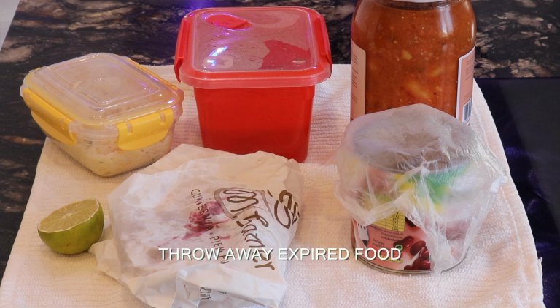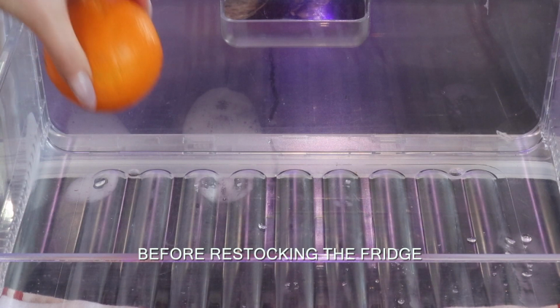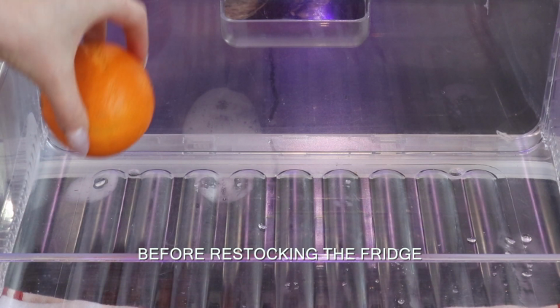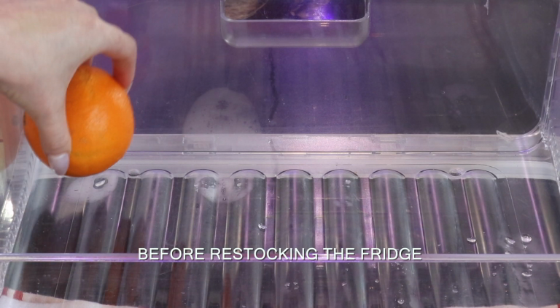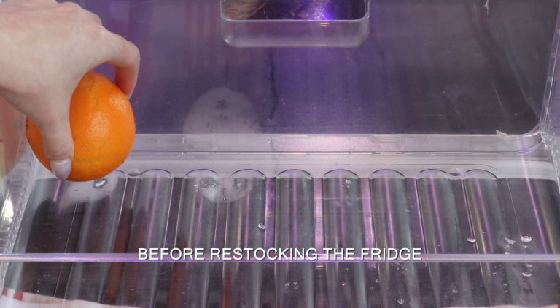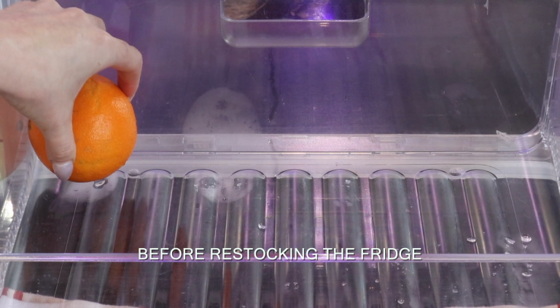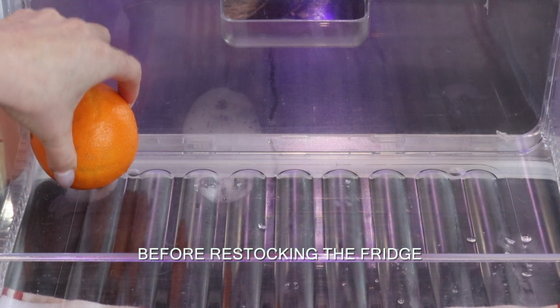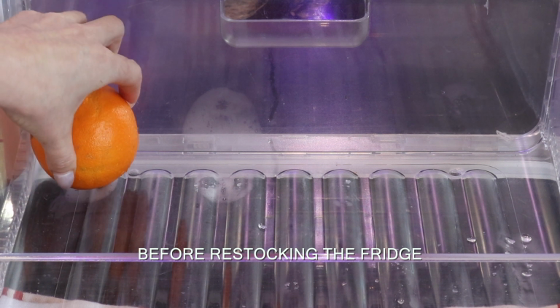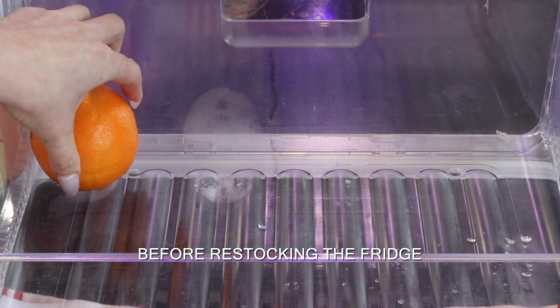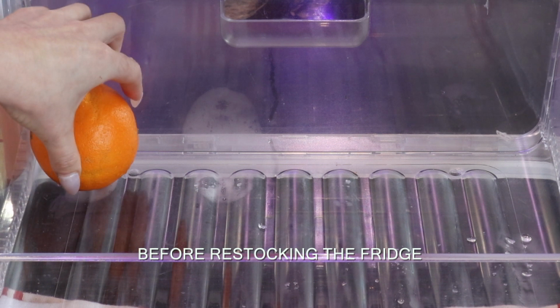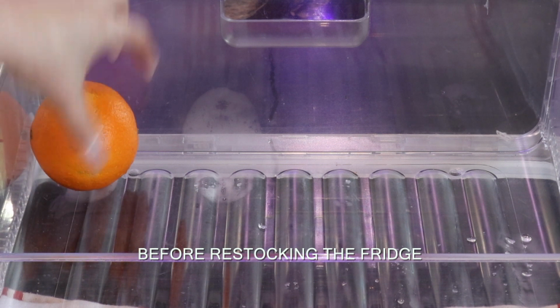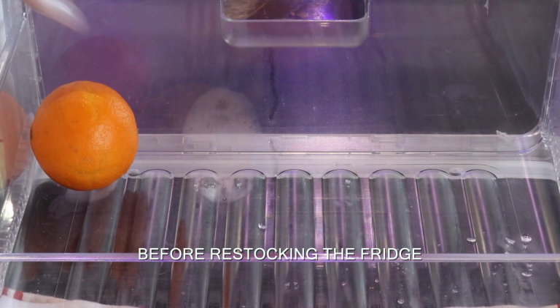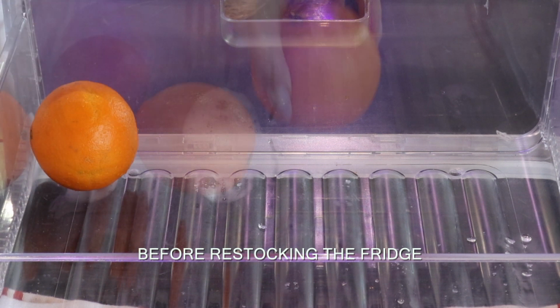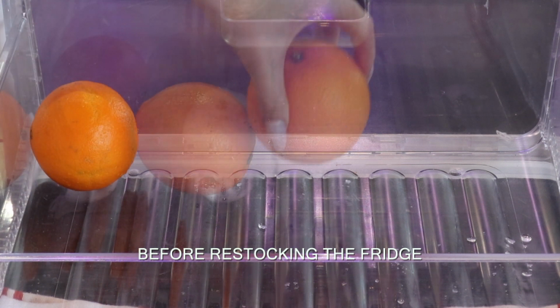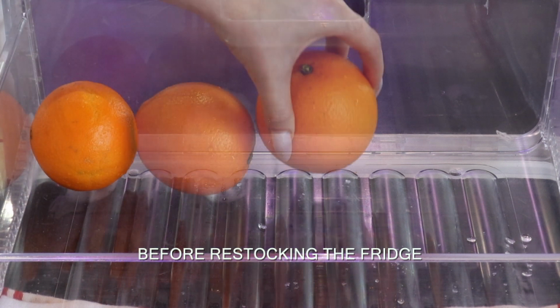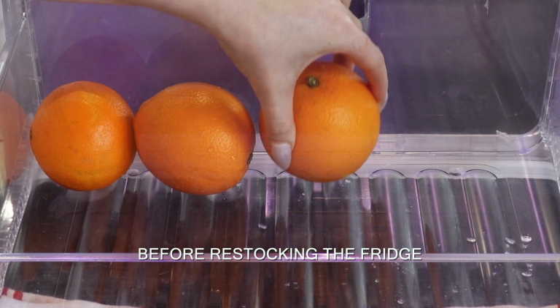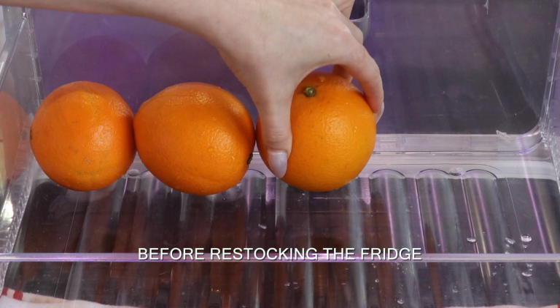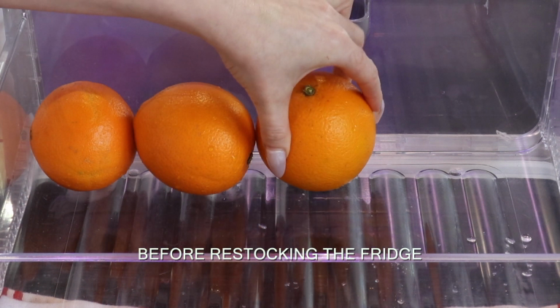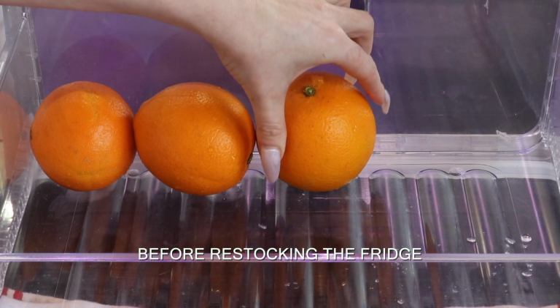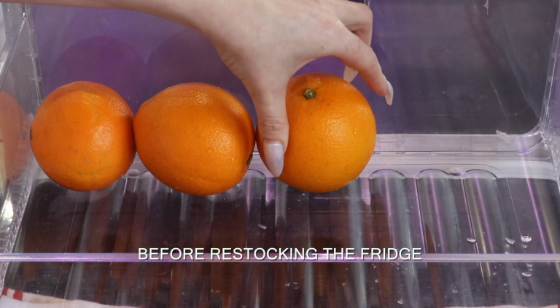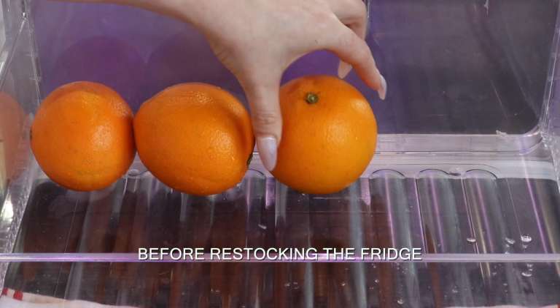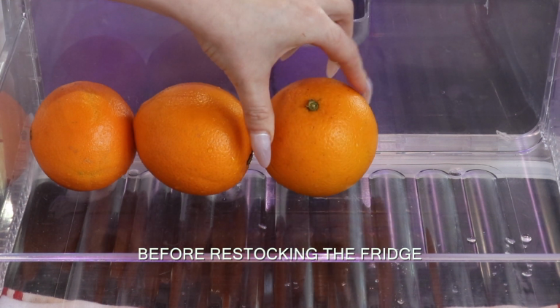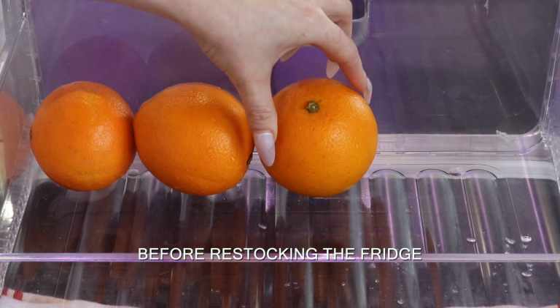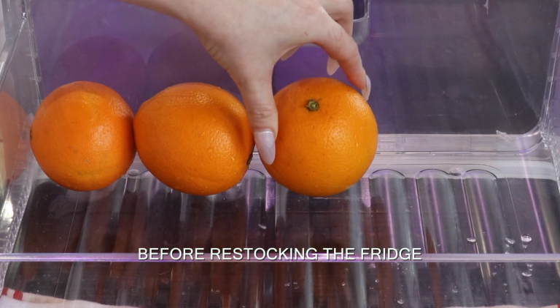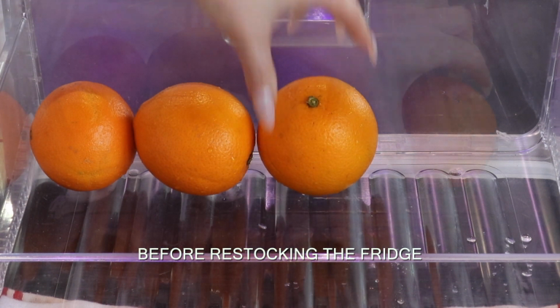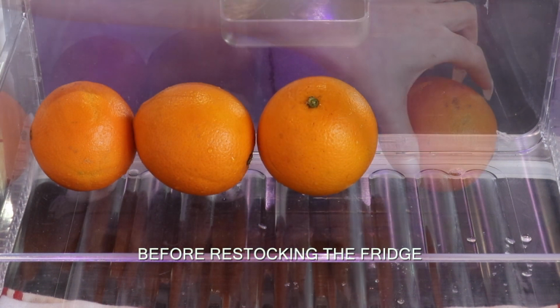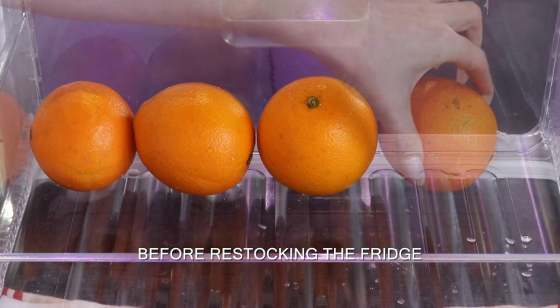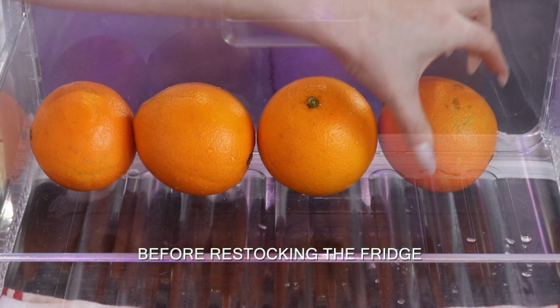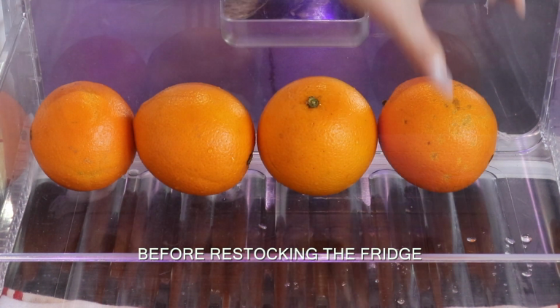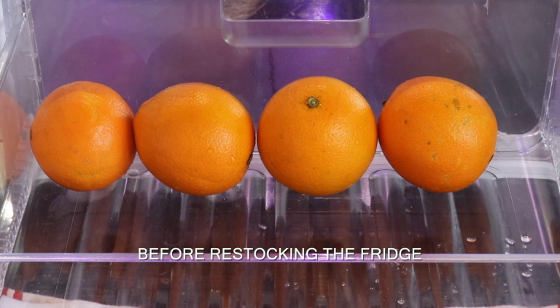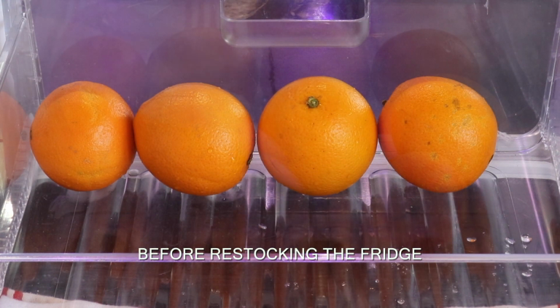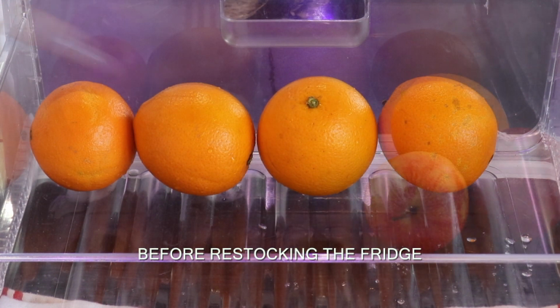I restocked the fridge with some good food and fresh produce.